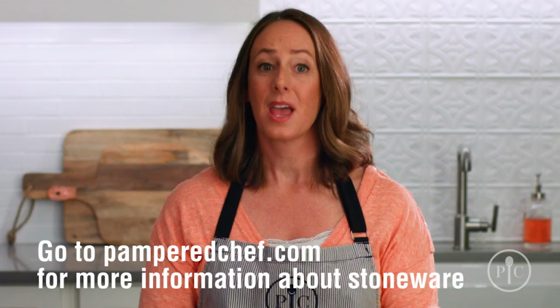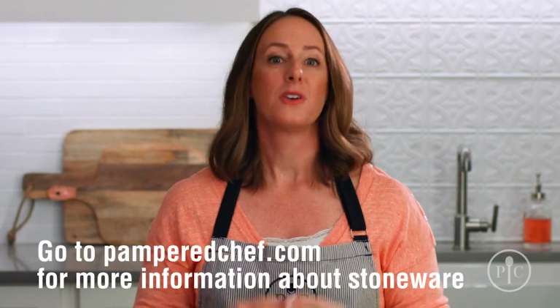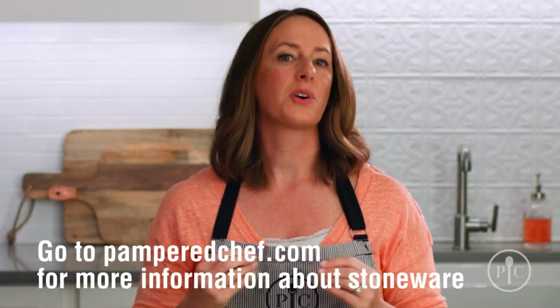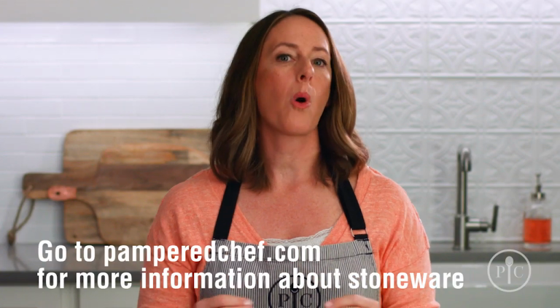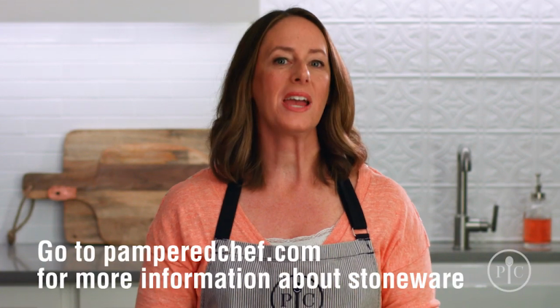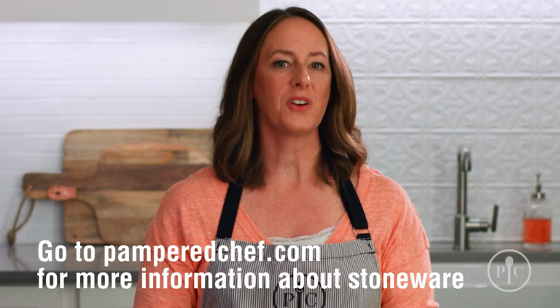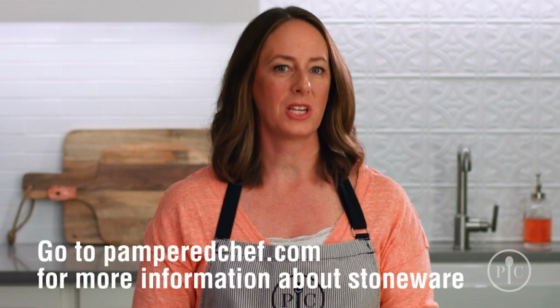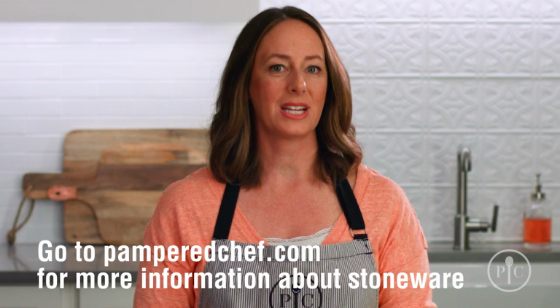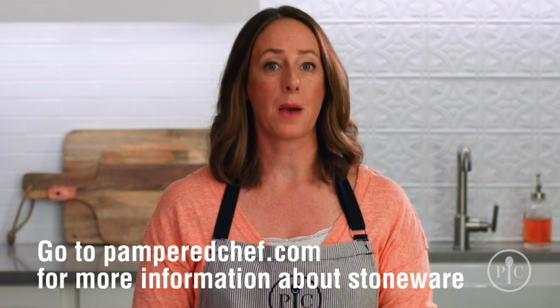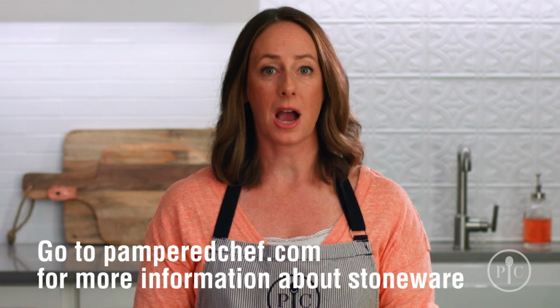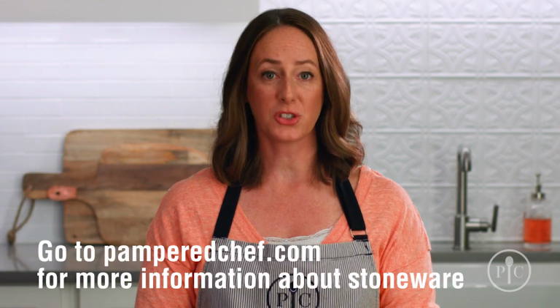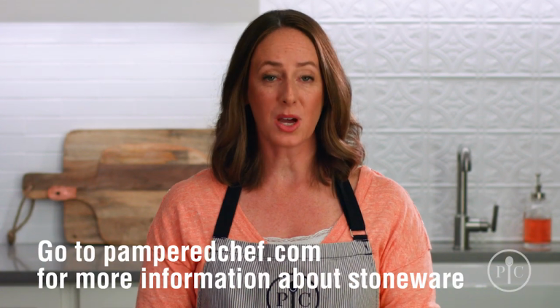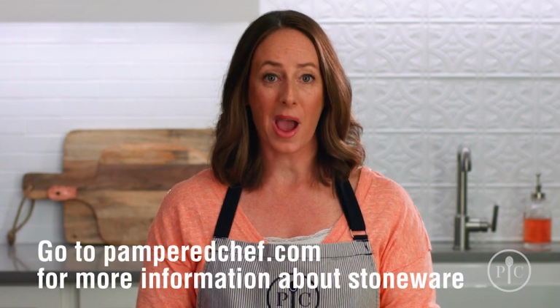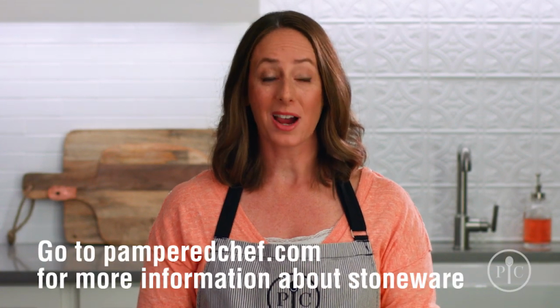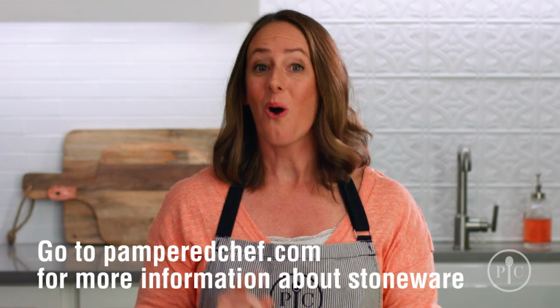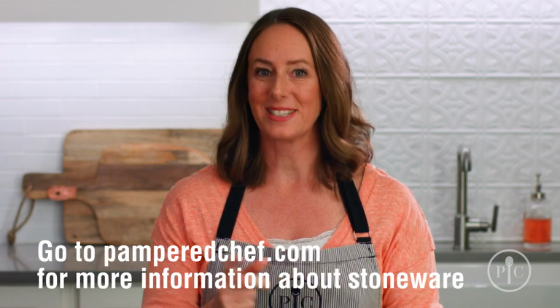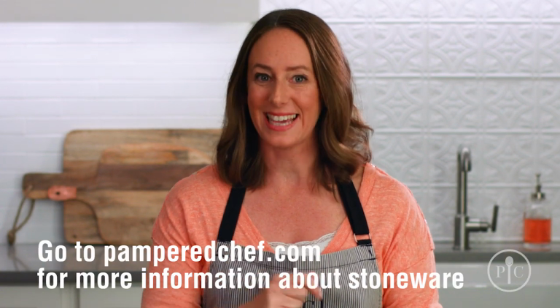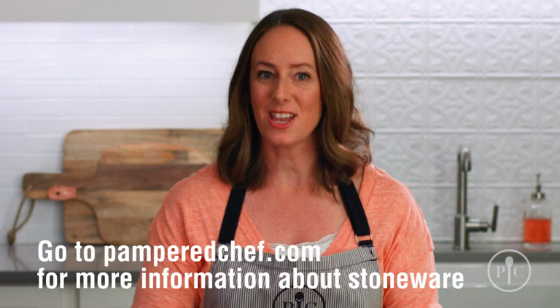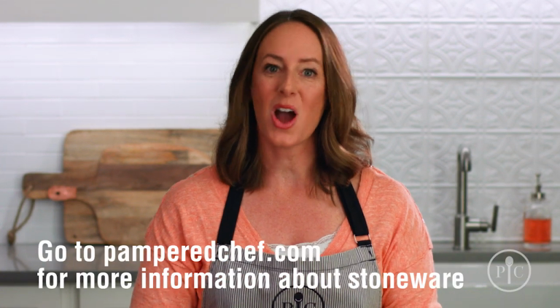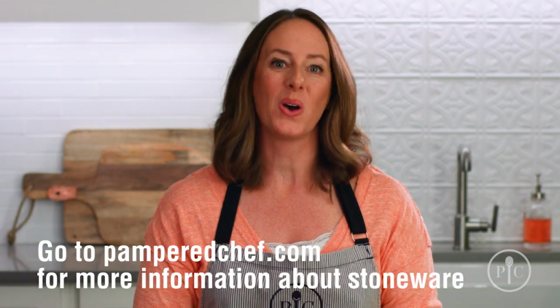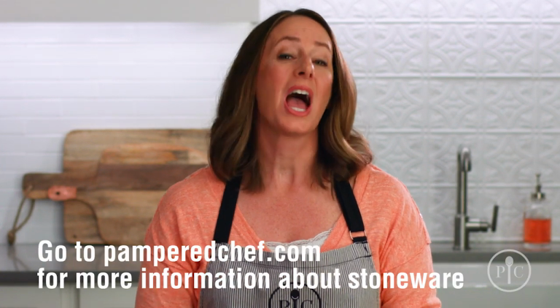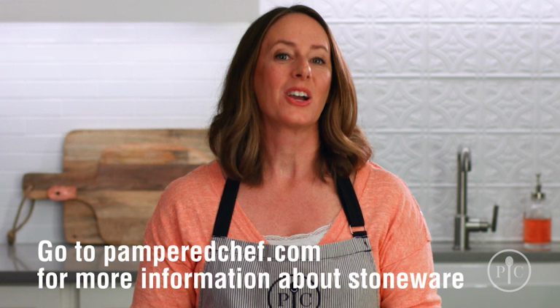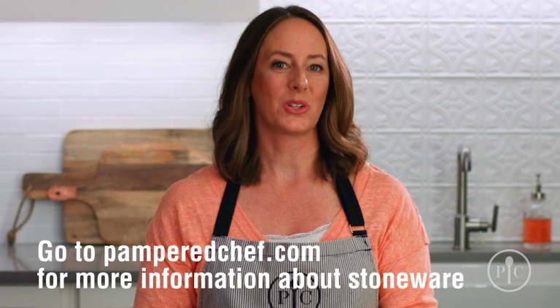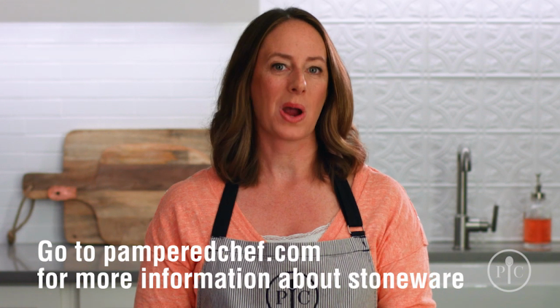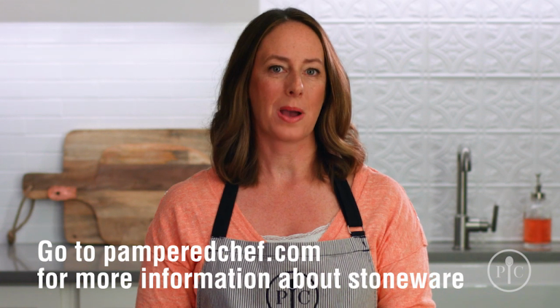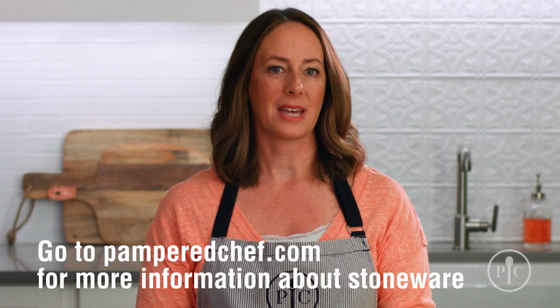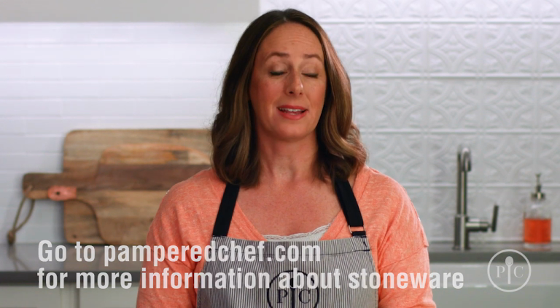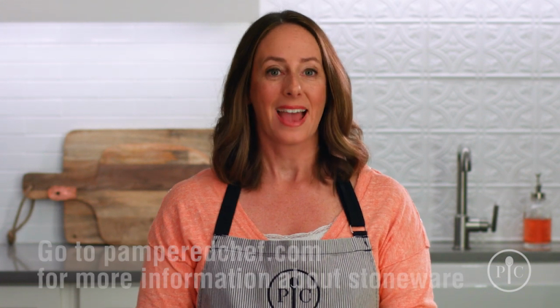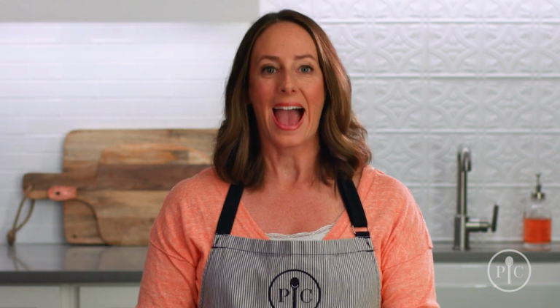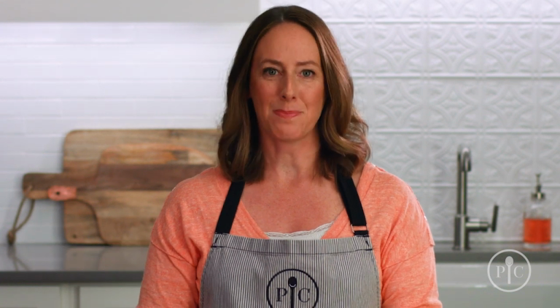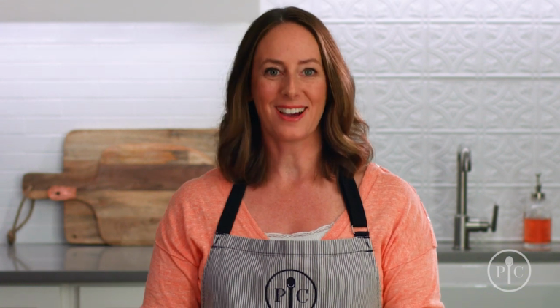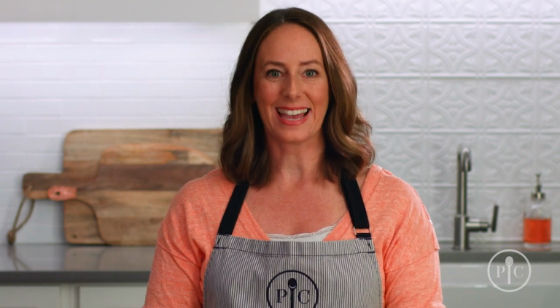For more information about our stoneware or to get your own, go to our website. Happy cooking!